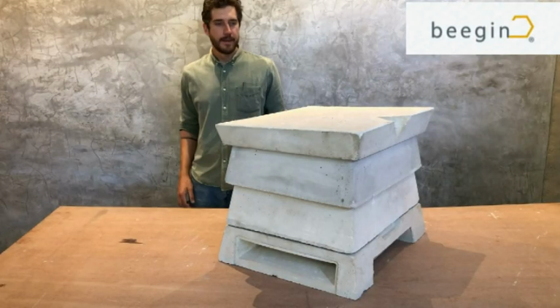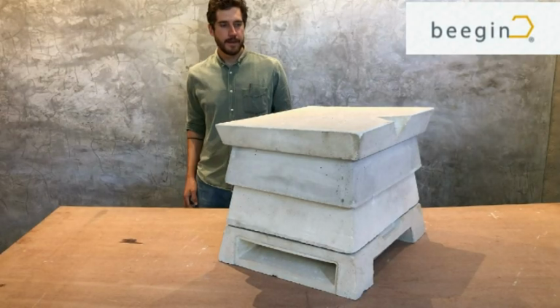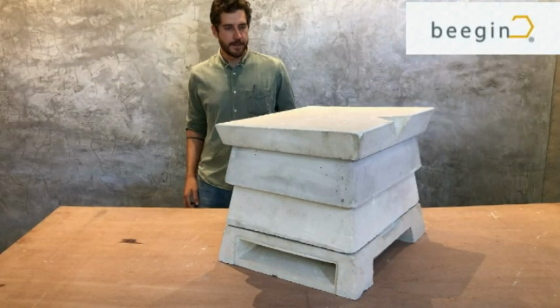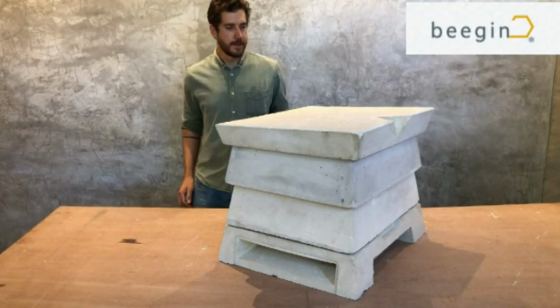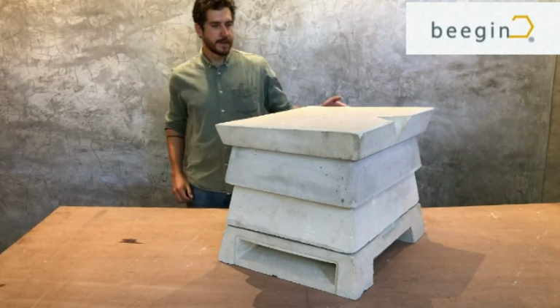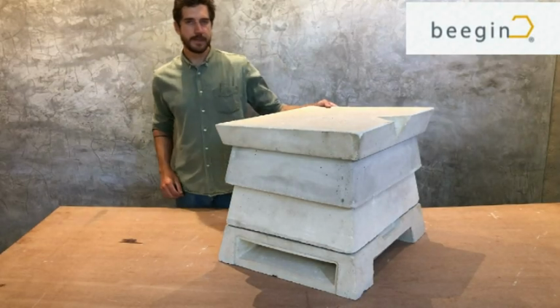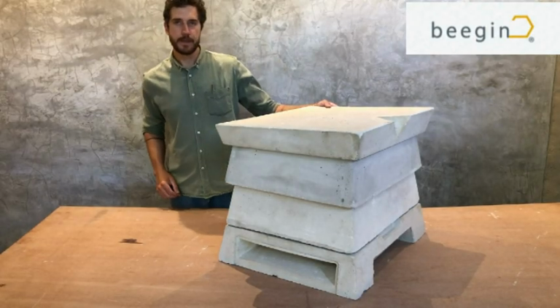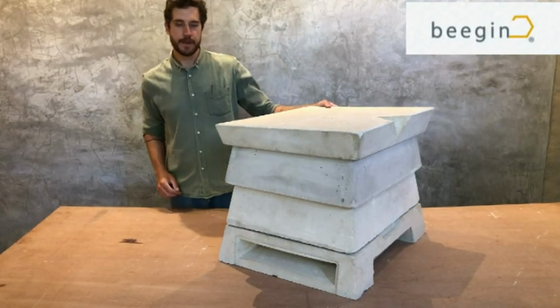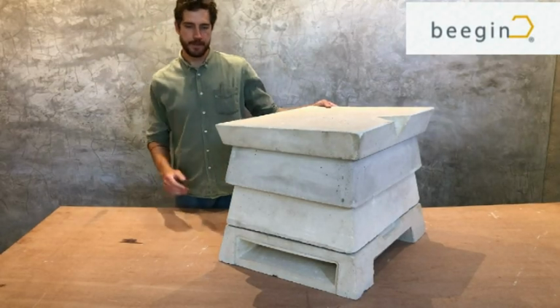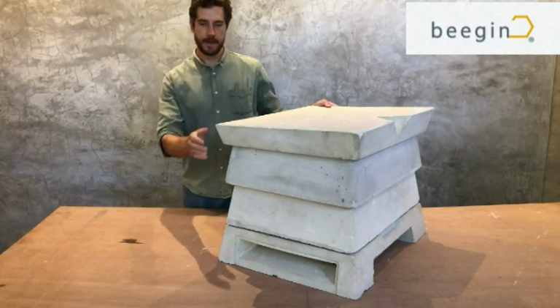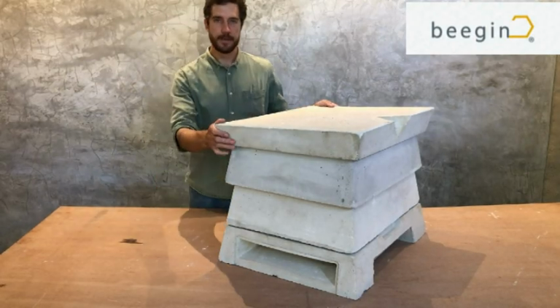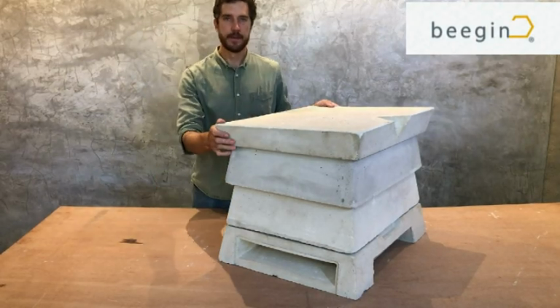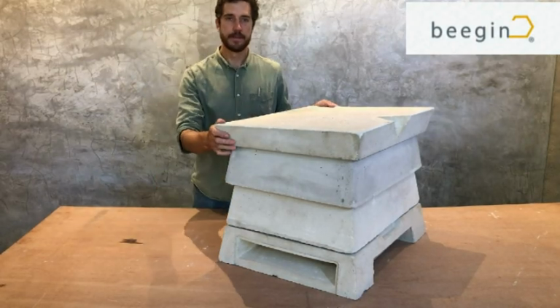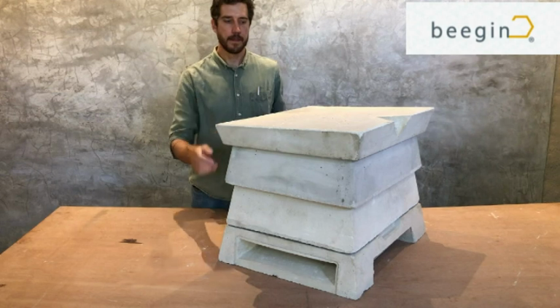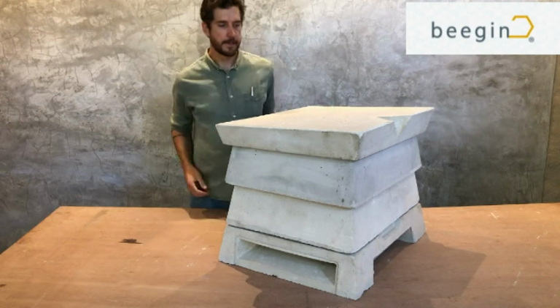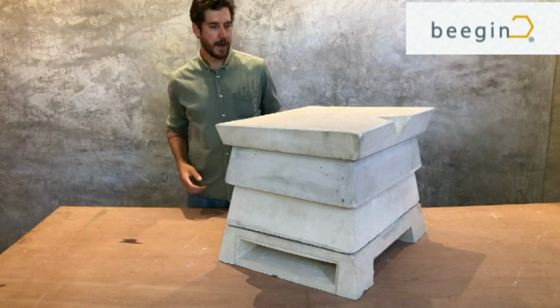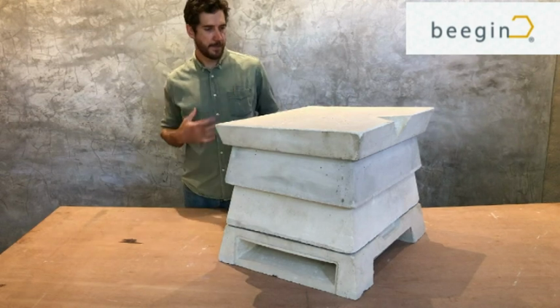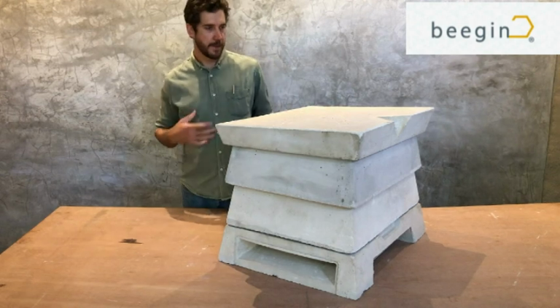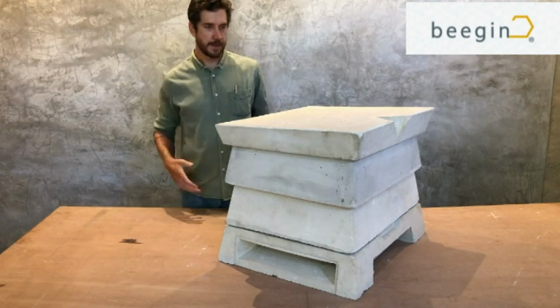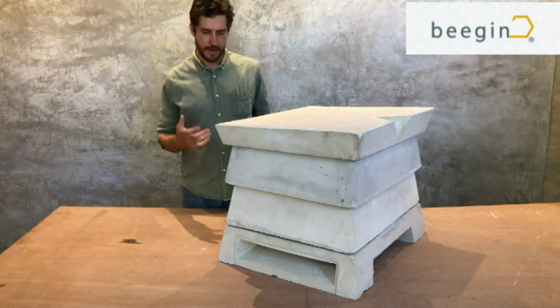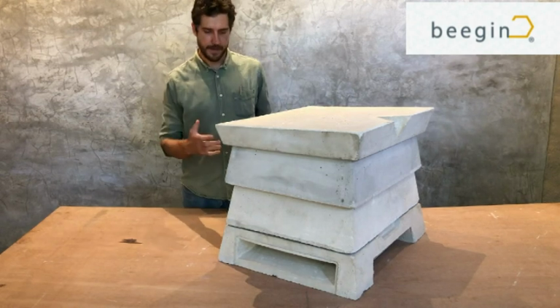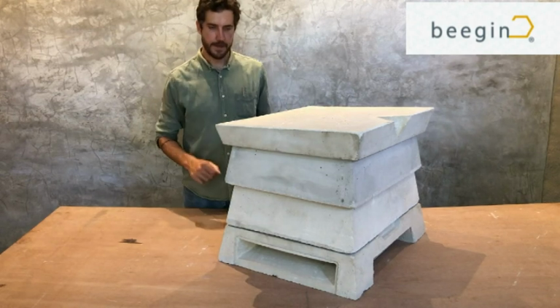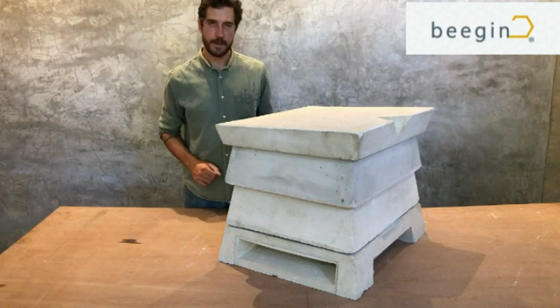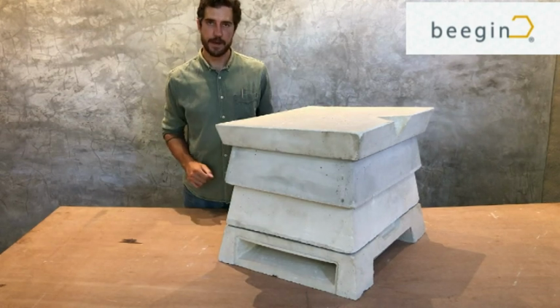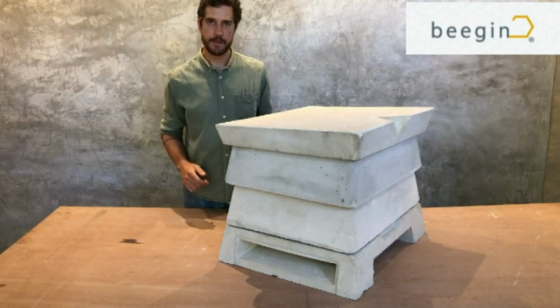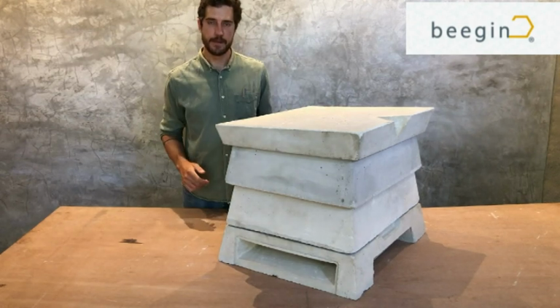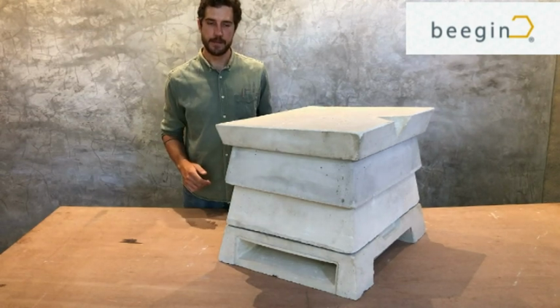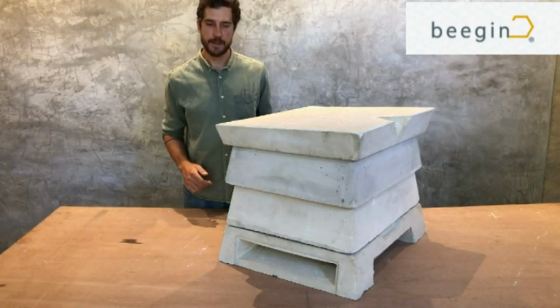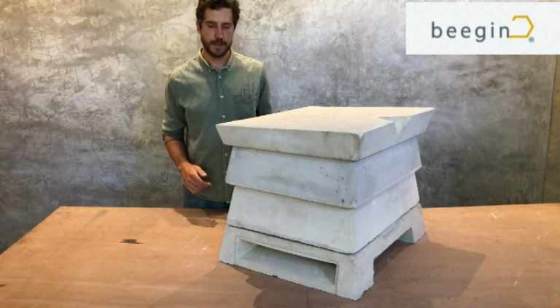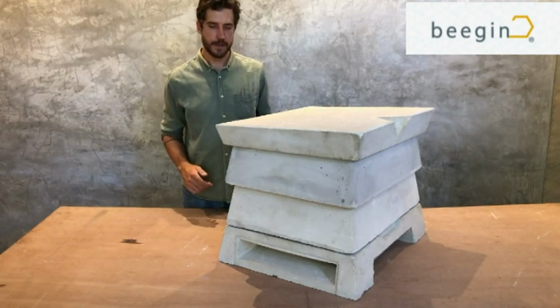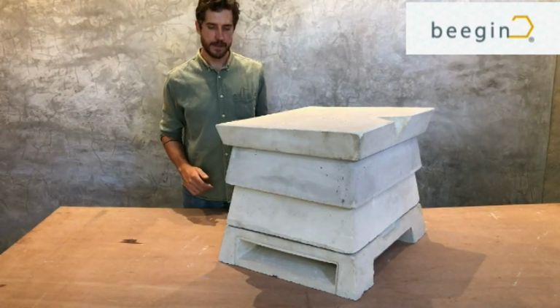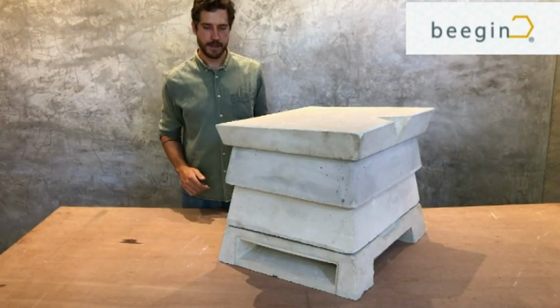Hello, this is the Beebunker beehive. My name is Ivan Brown. I developed this beehive while I was at university in 2016.